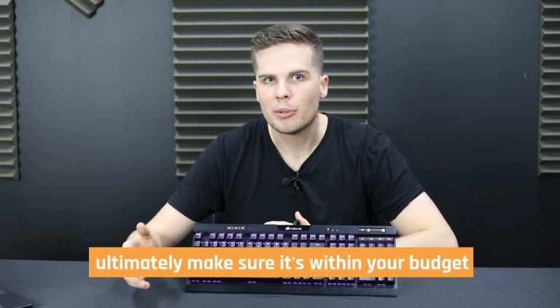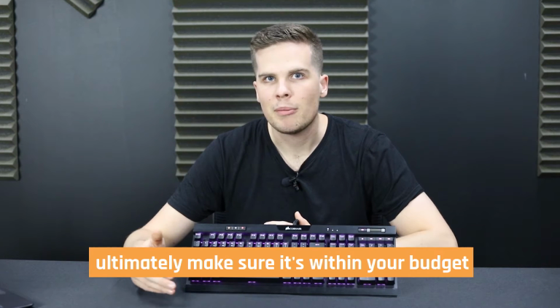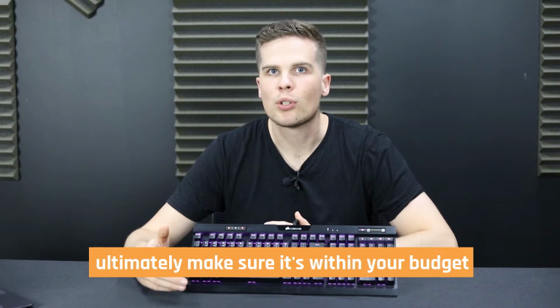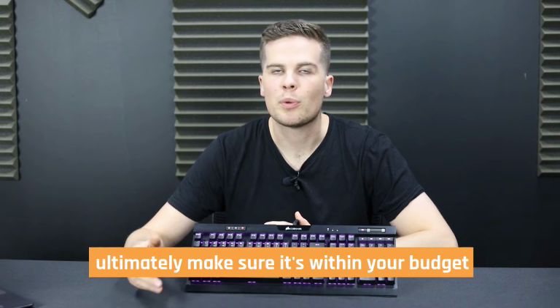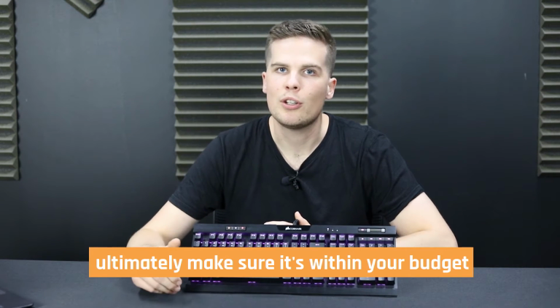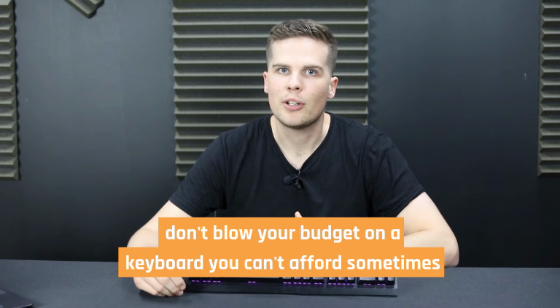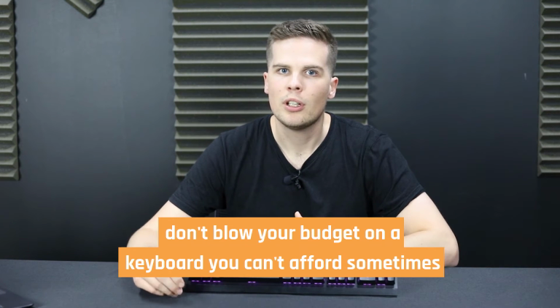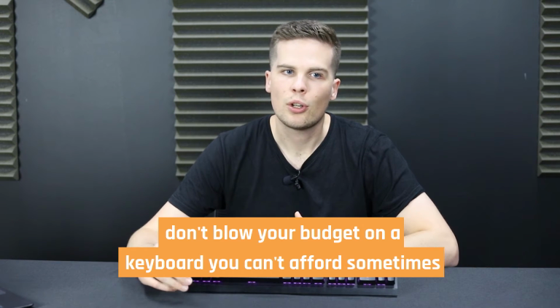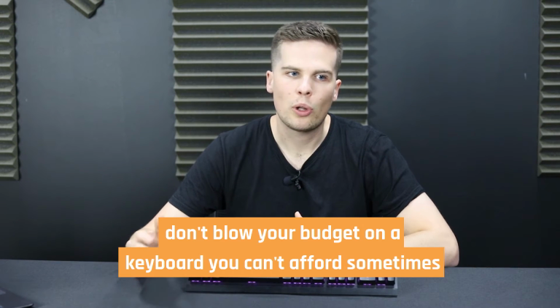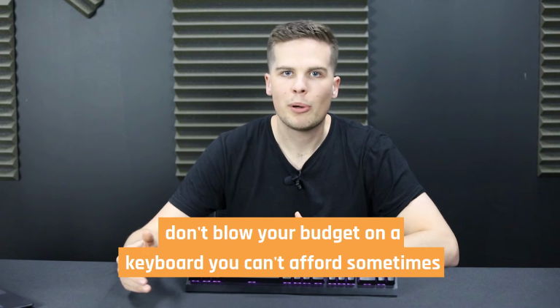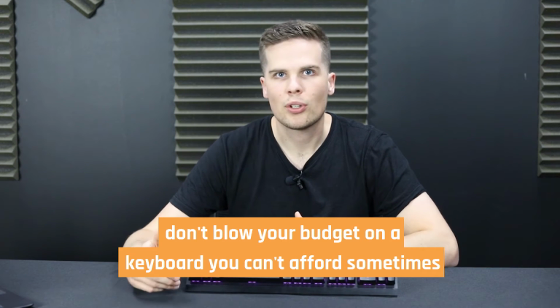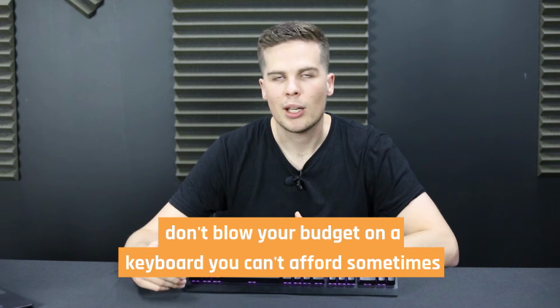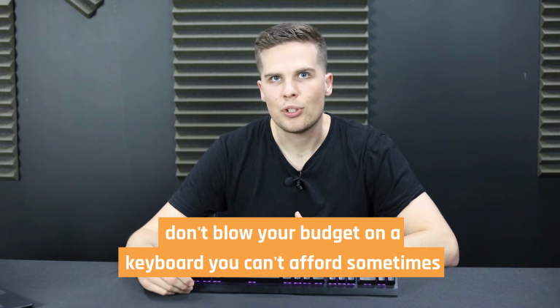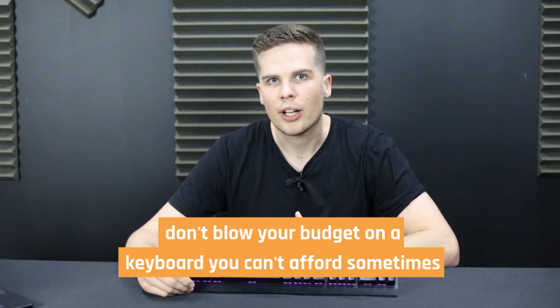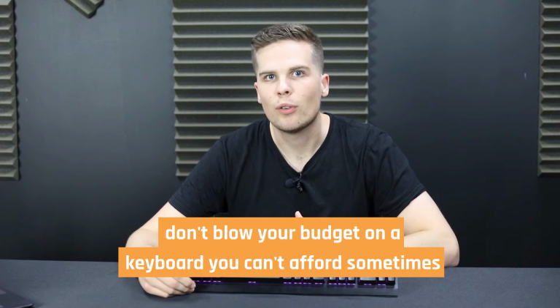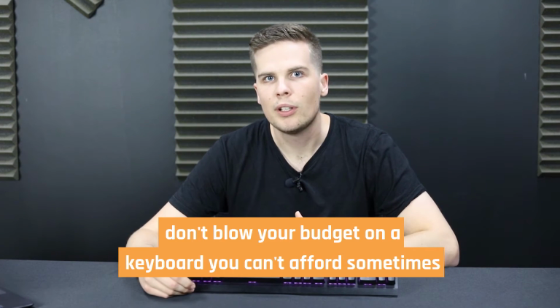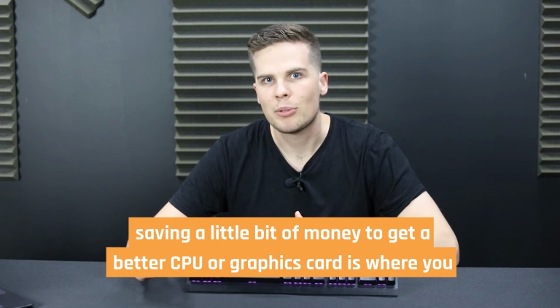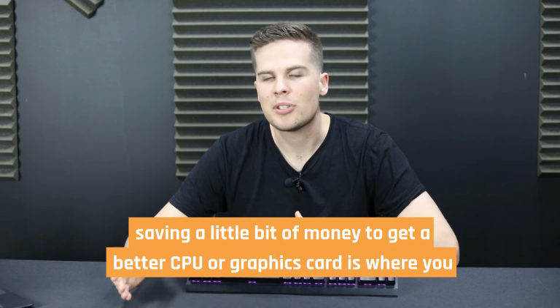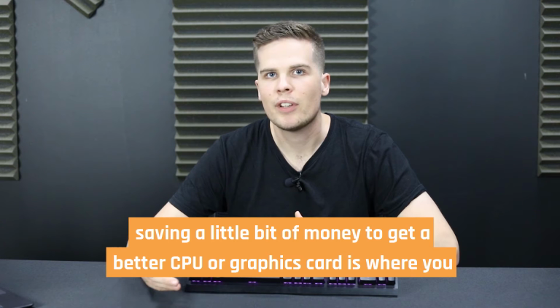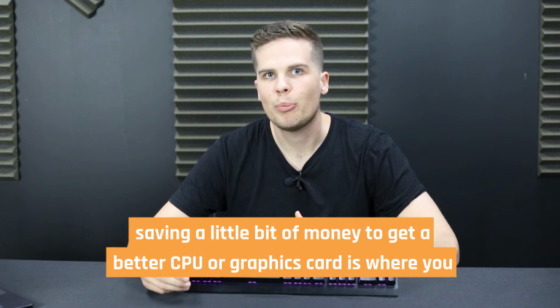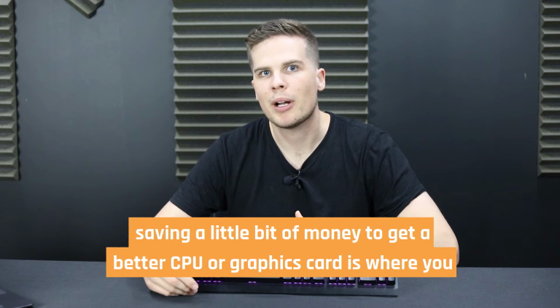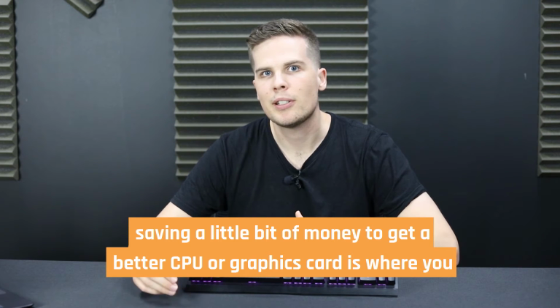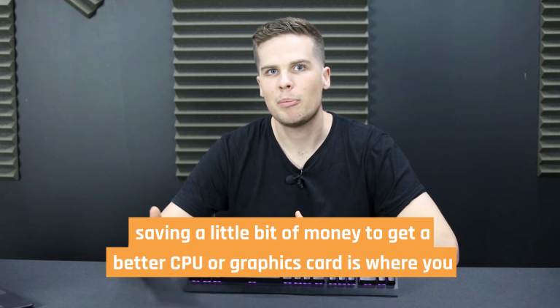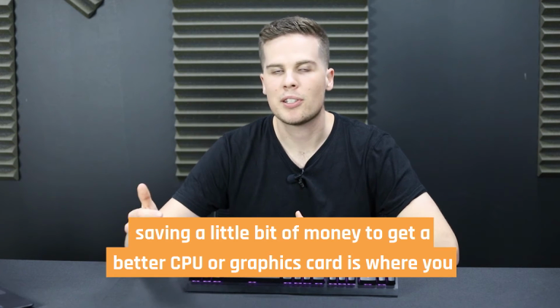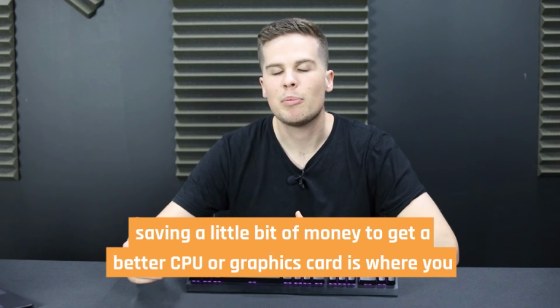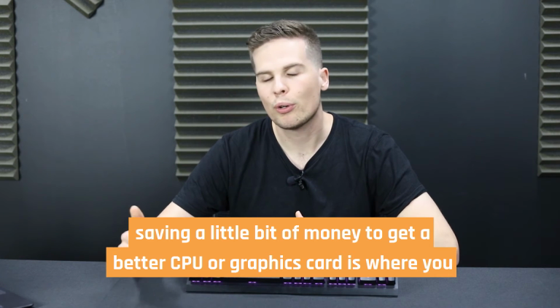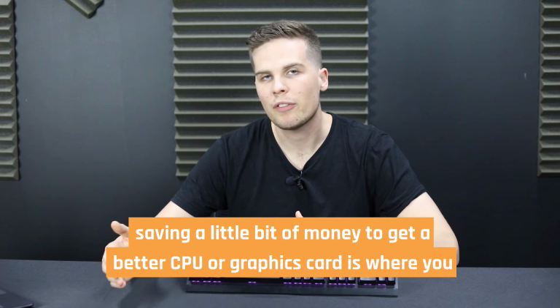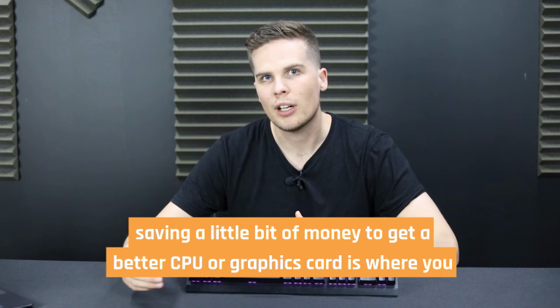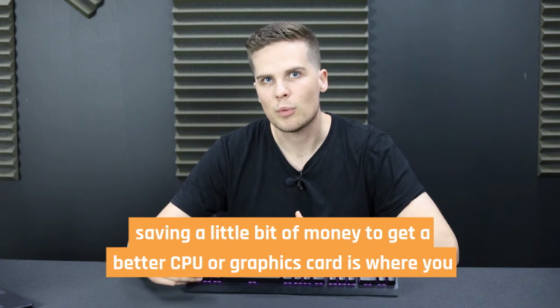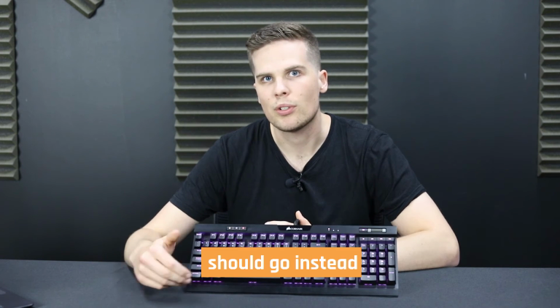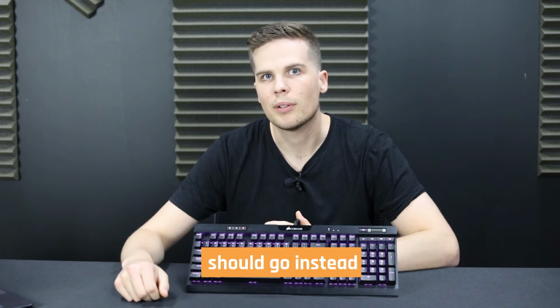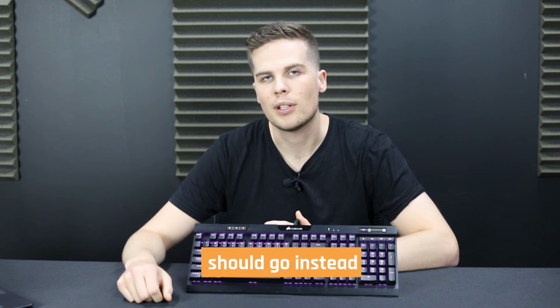Ultimately, make sure it's within your budget. Don't blow your budget on a keyboard you can't afford. Sometimes saving a little bit of money to get a better CPU or graphics card is where you should go instead.